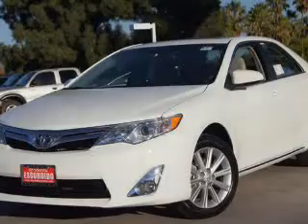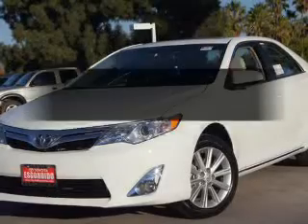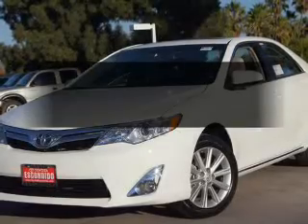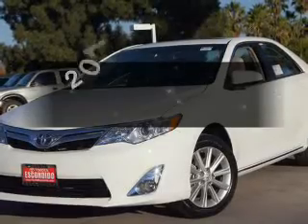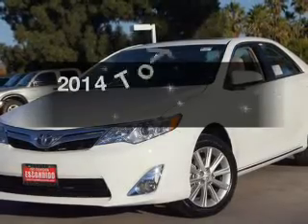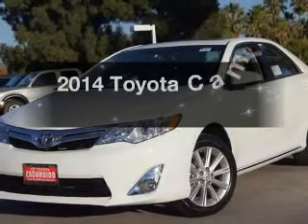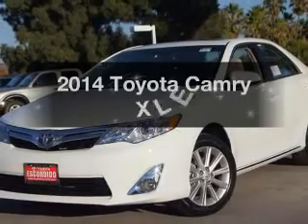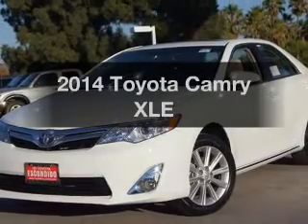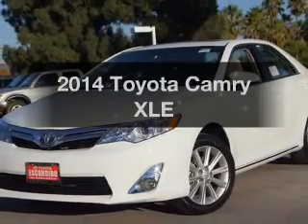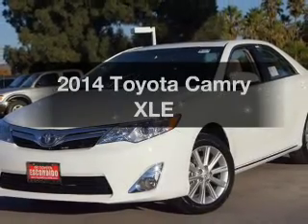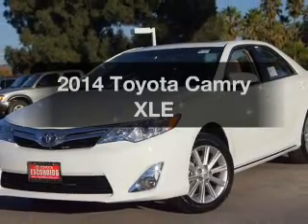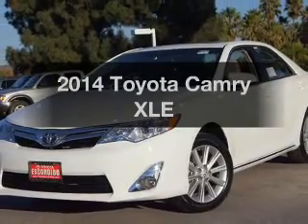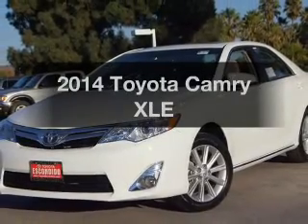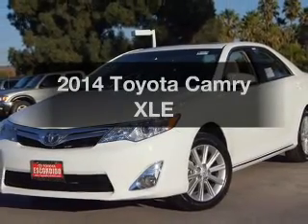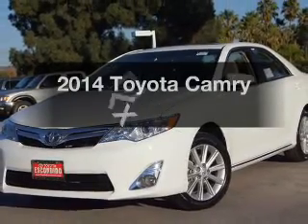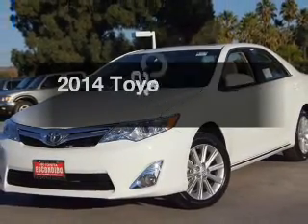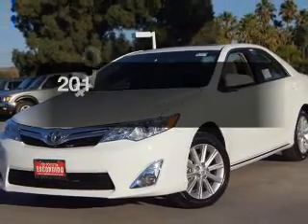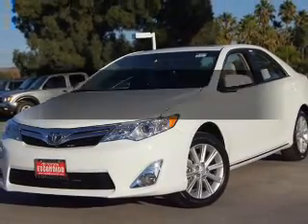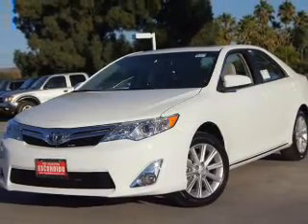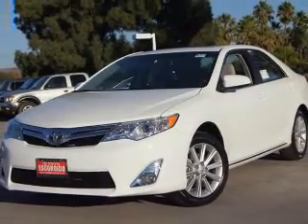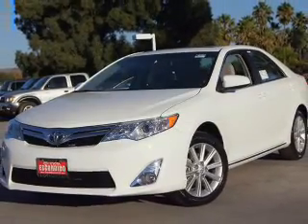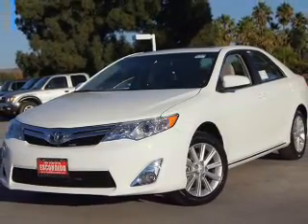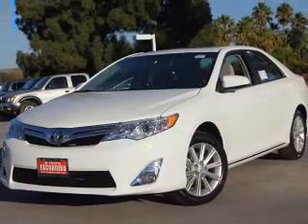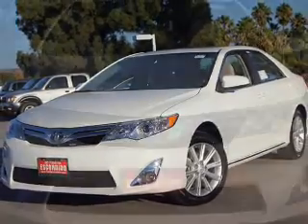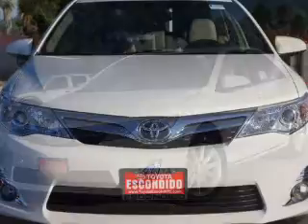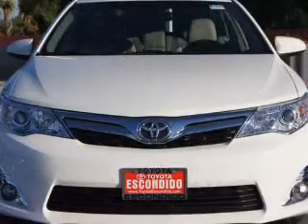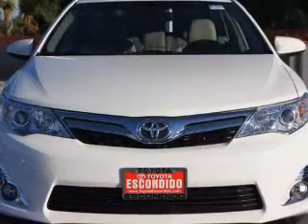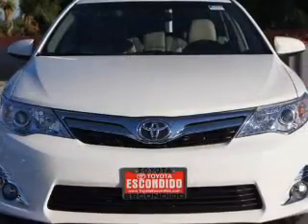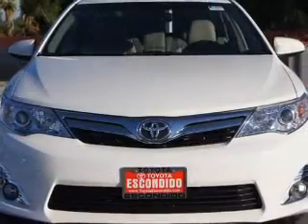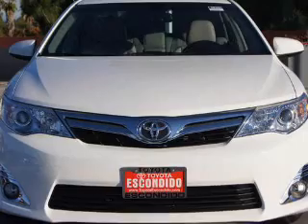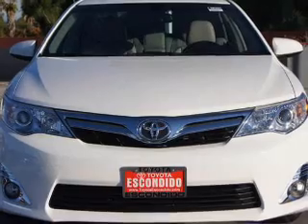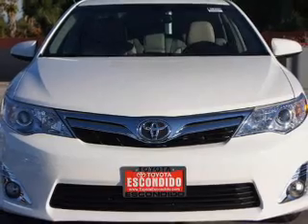Presenting the 2014 Toyota Camry. Everything you need under one roof with this great vehicle.